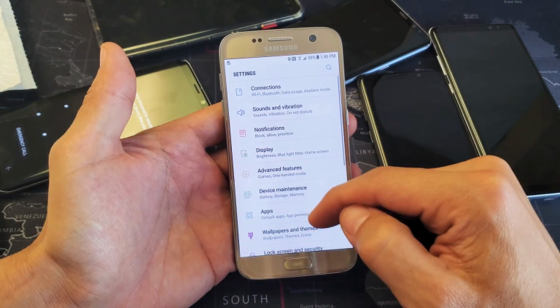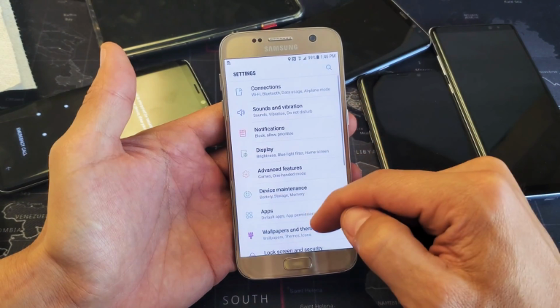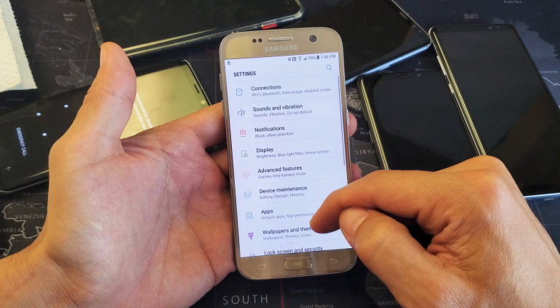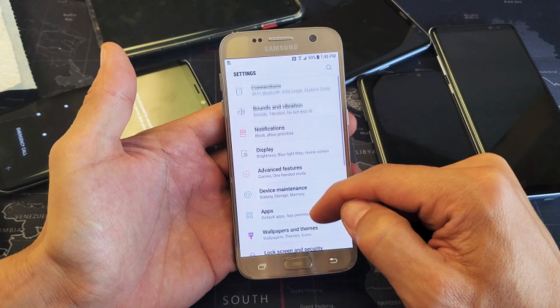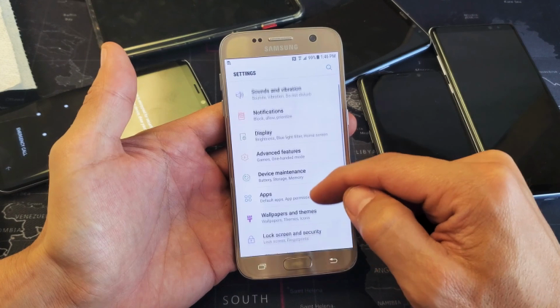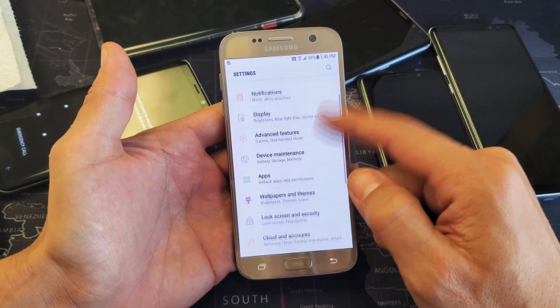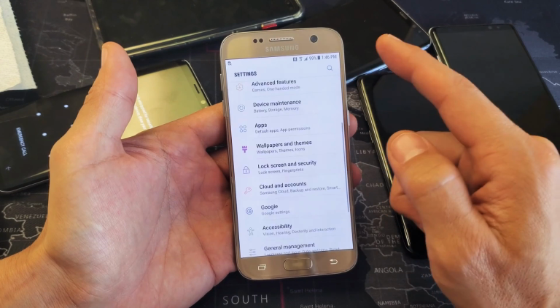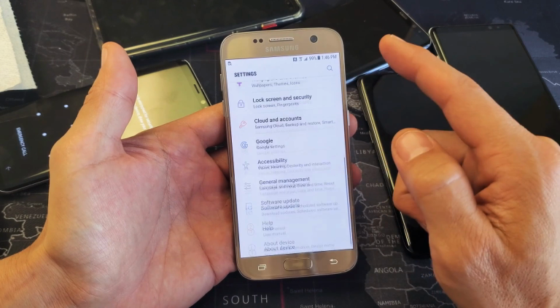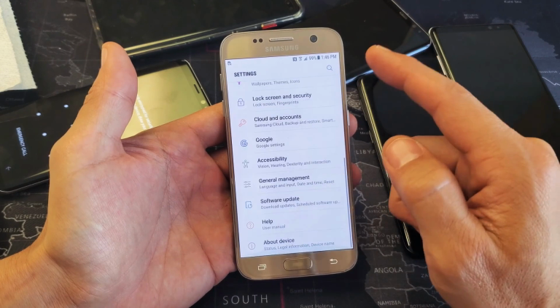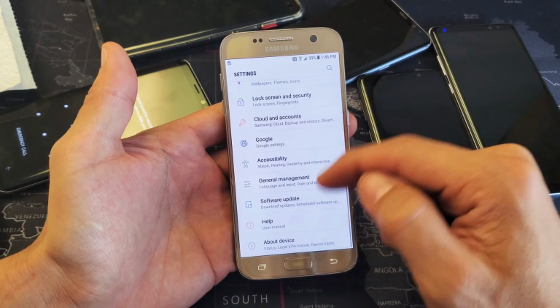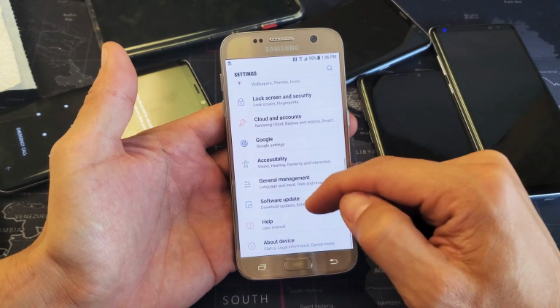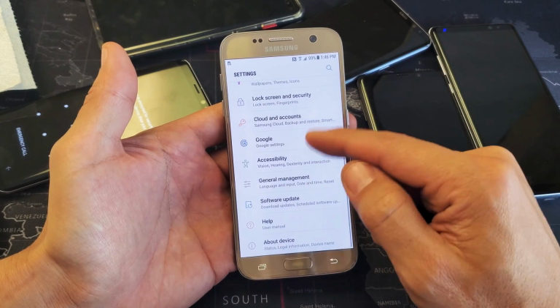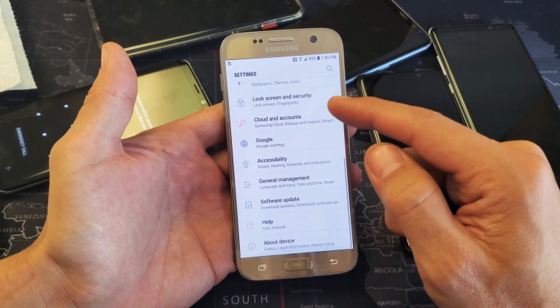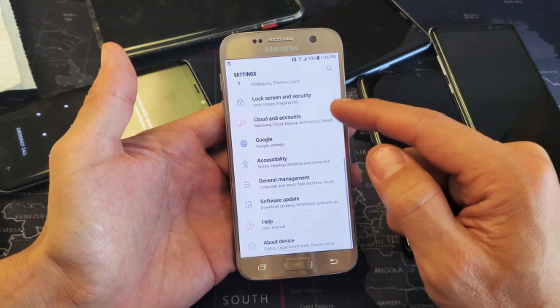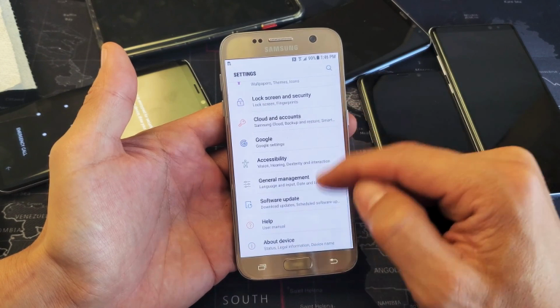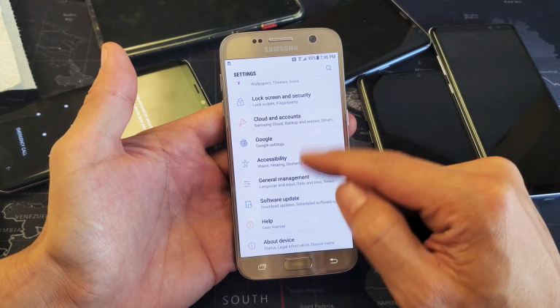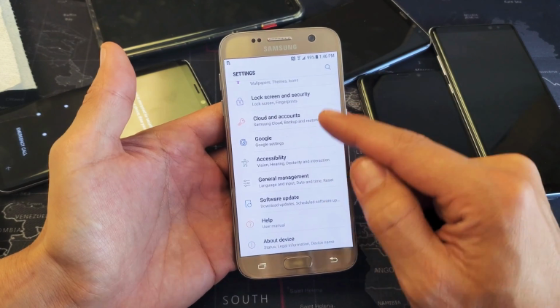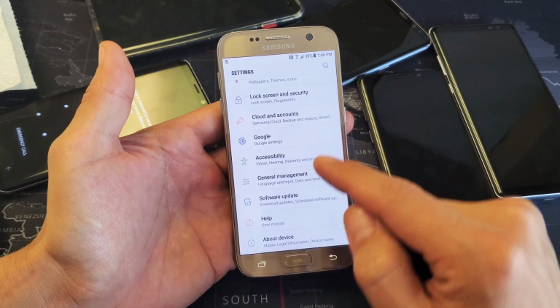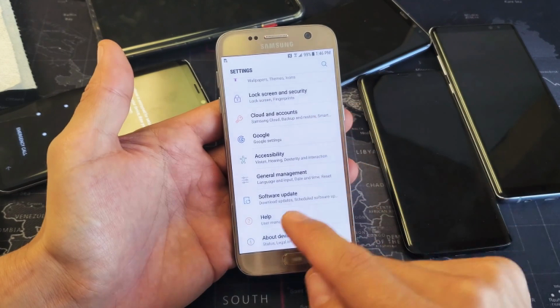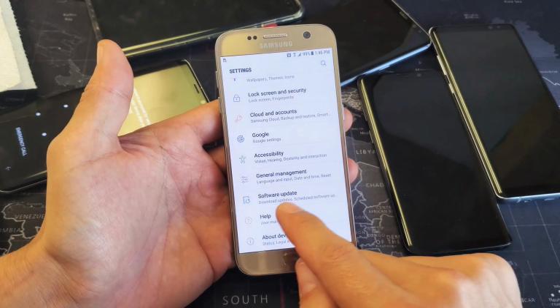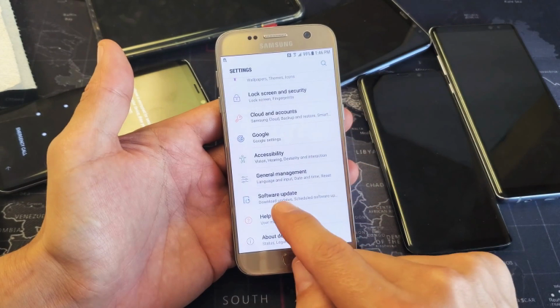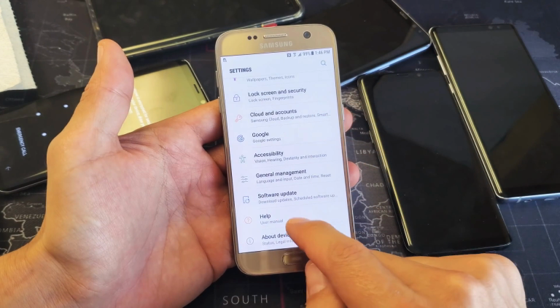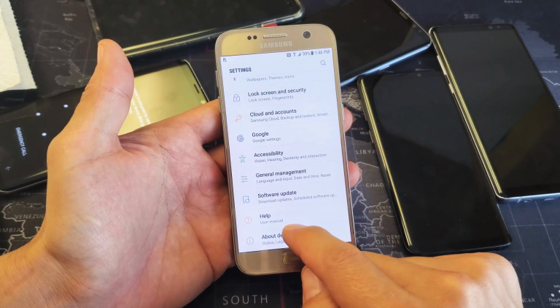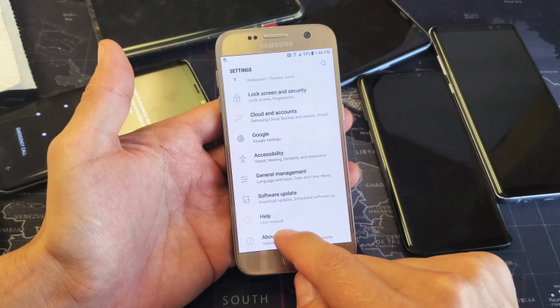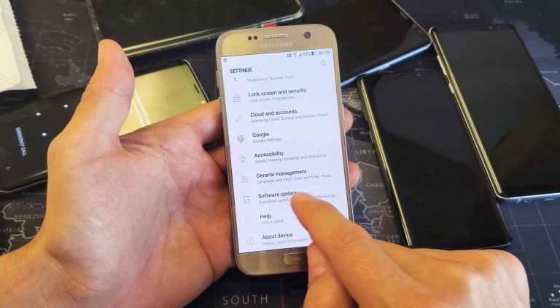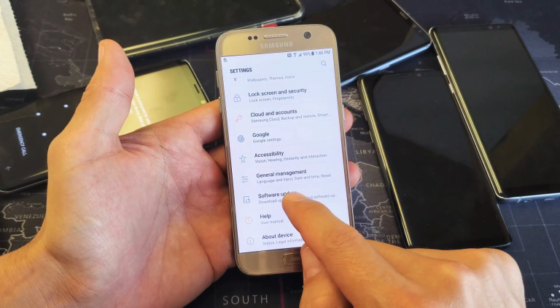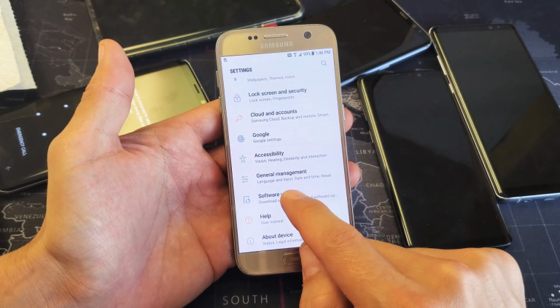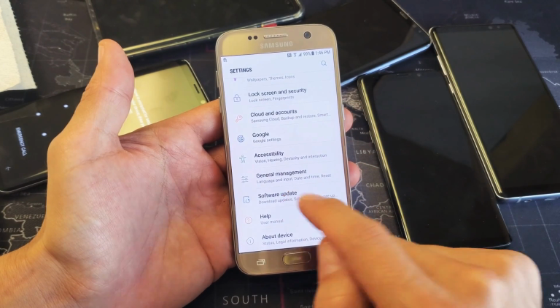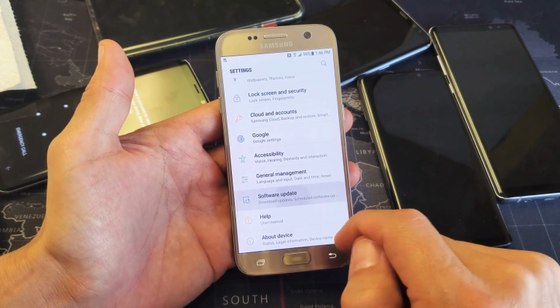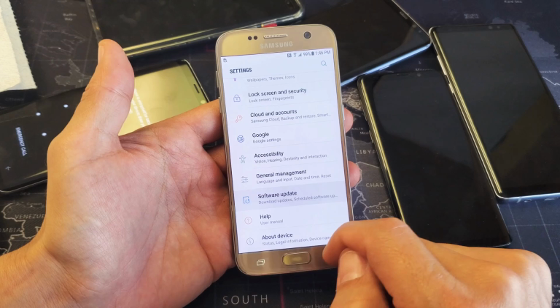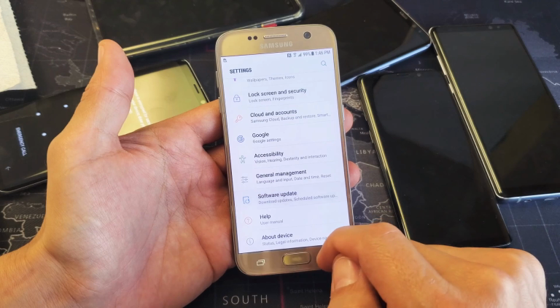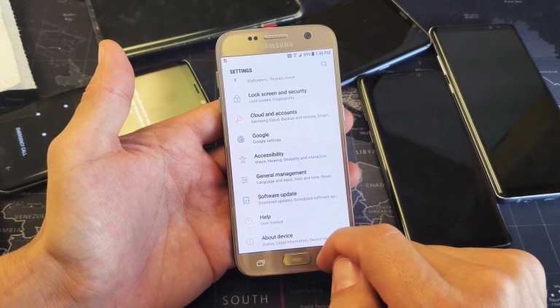And then from here, you want to scroll all the way down. We want to look for Software Update — tap on Software Update.